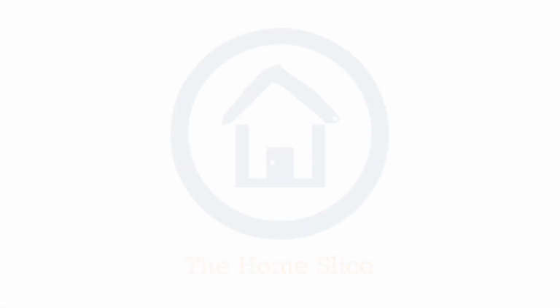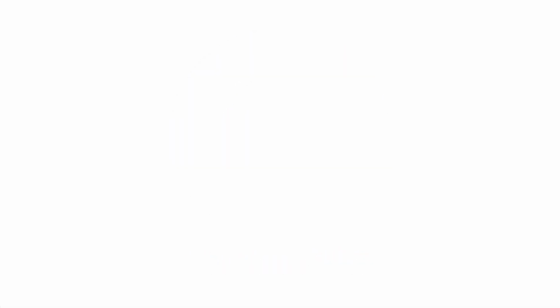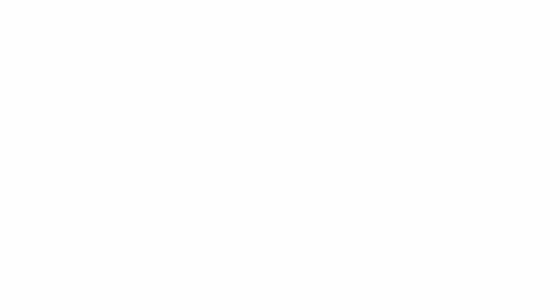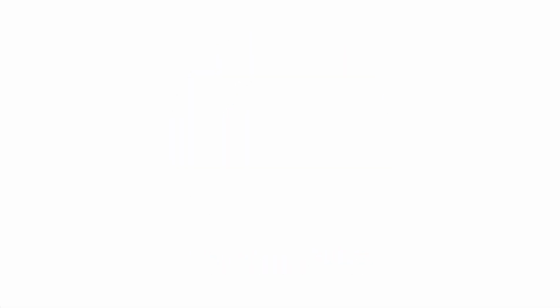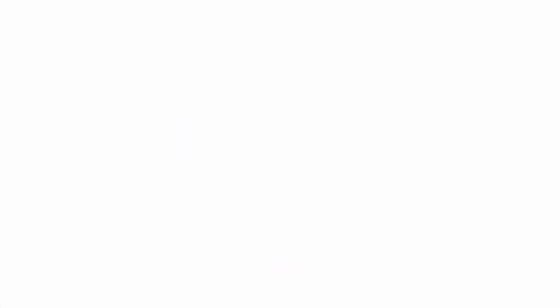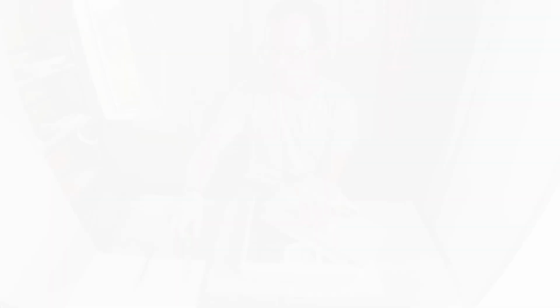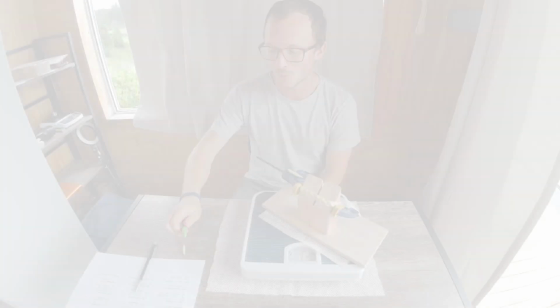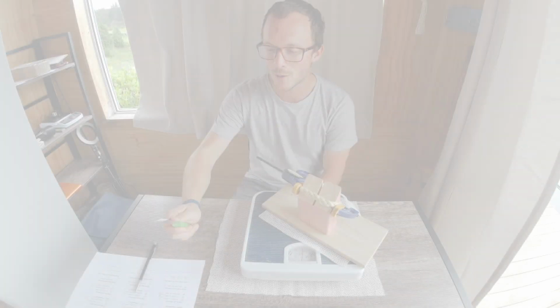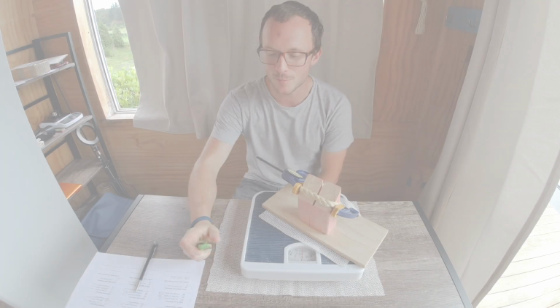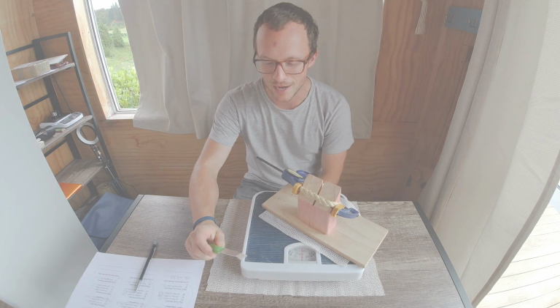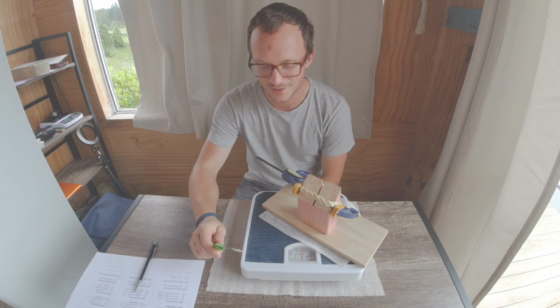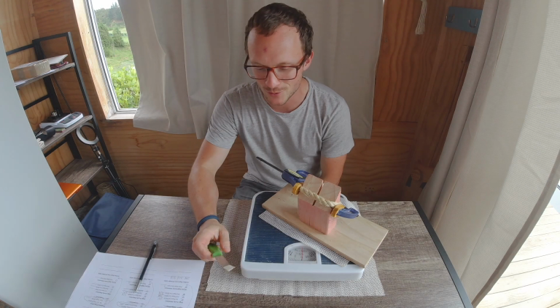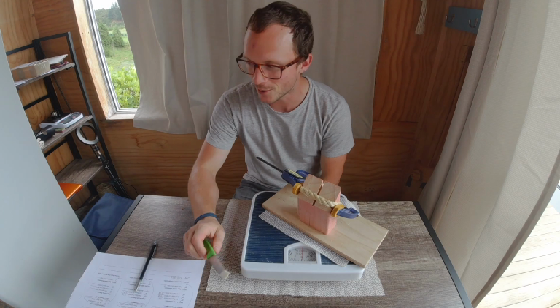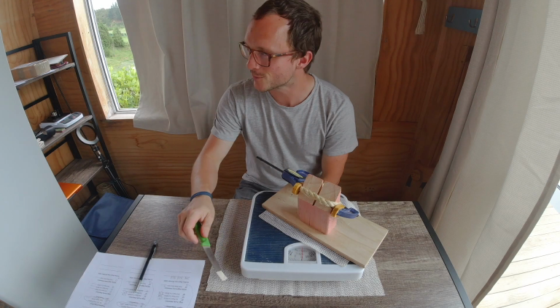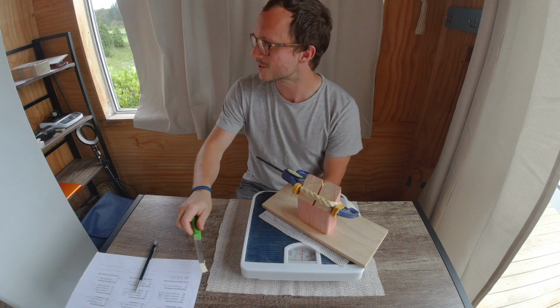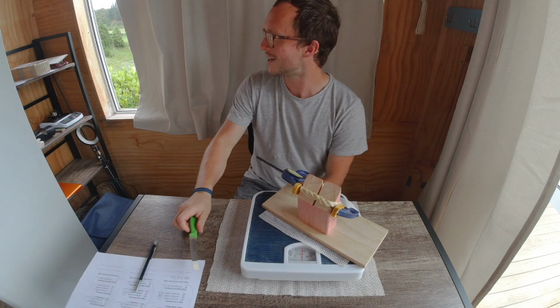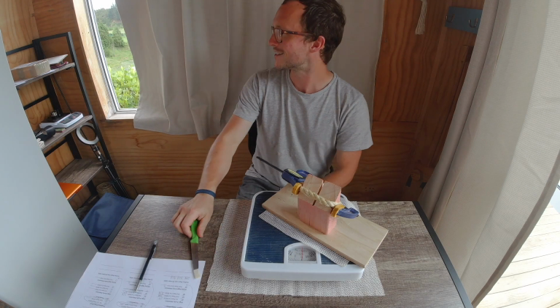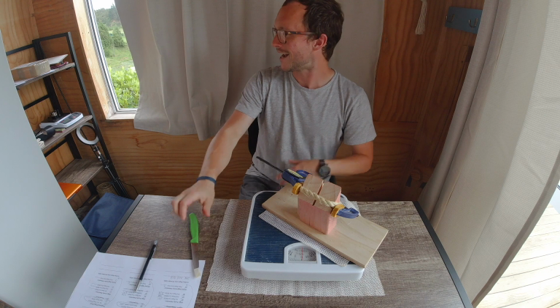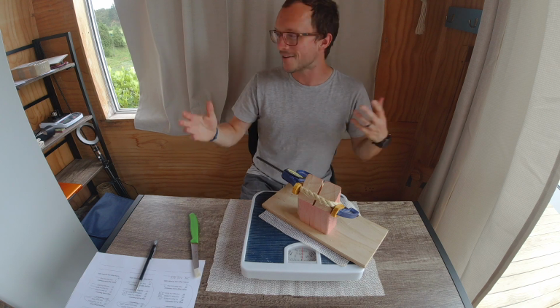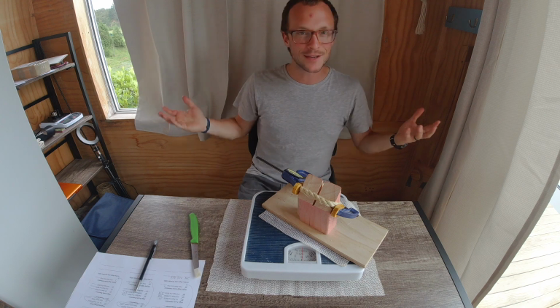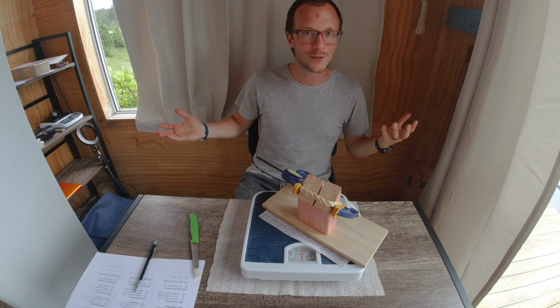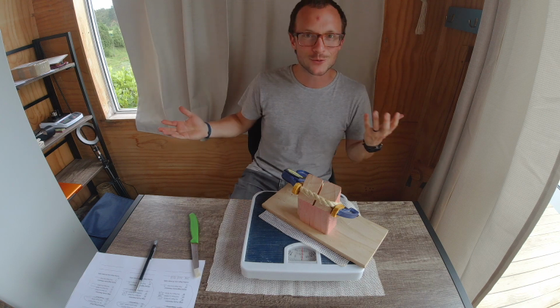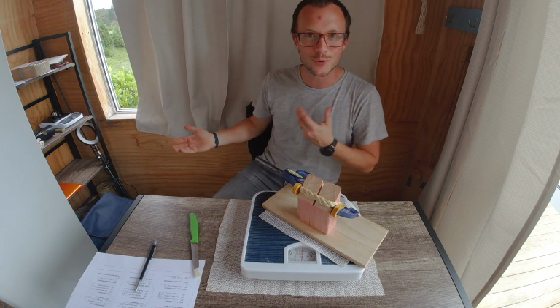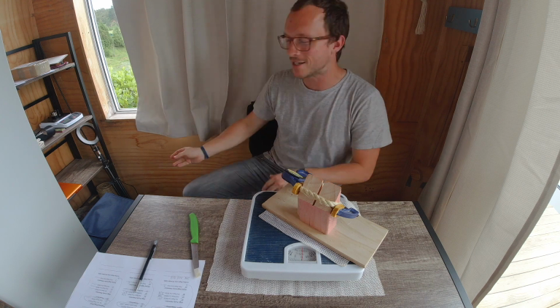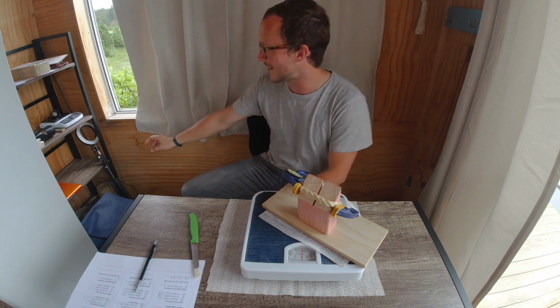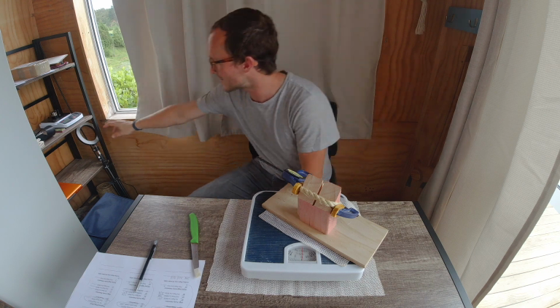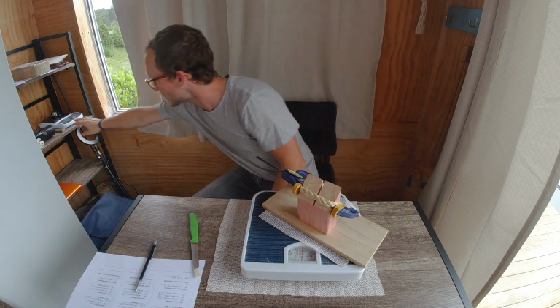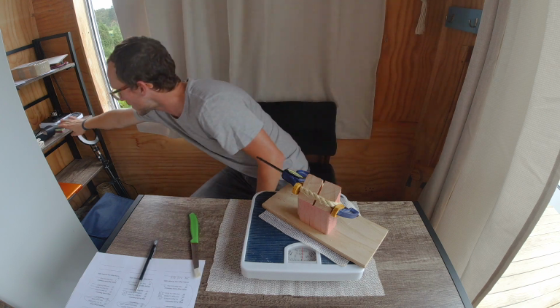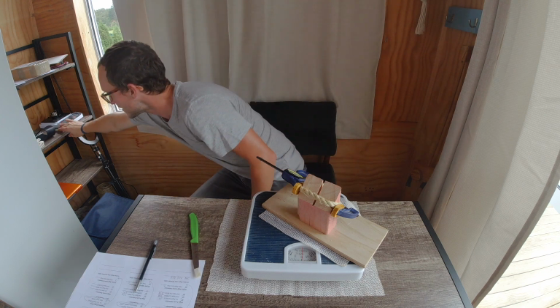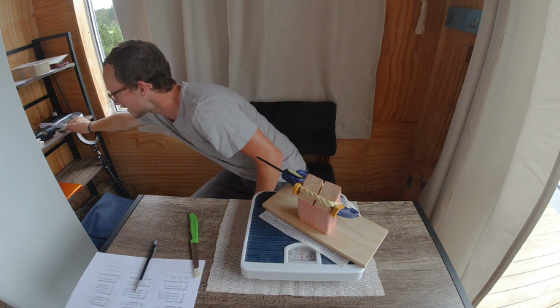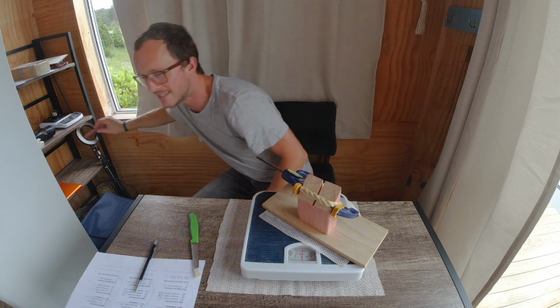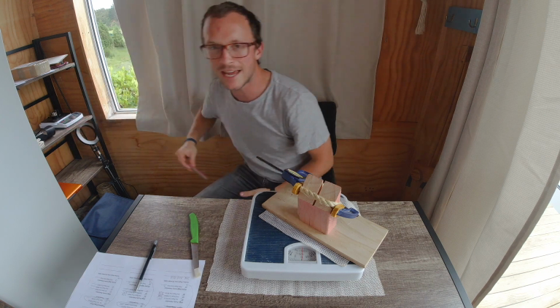Greetings my friends and welcome back to the home slice. I have another dual grit test for you guys today.